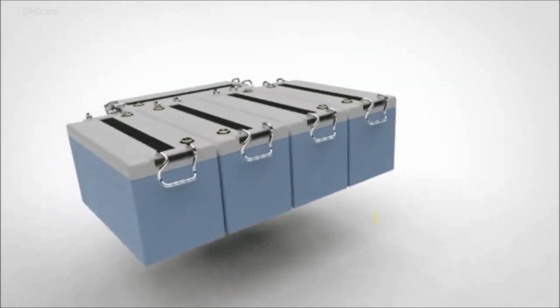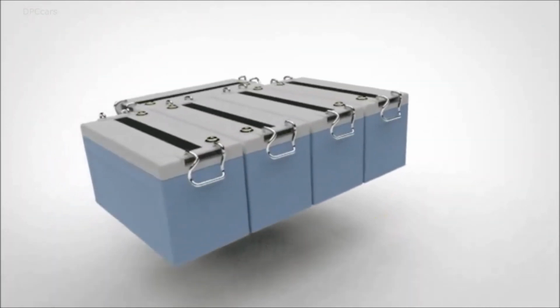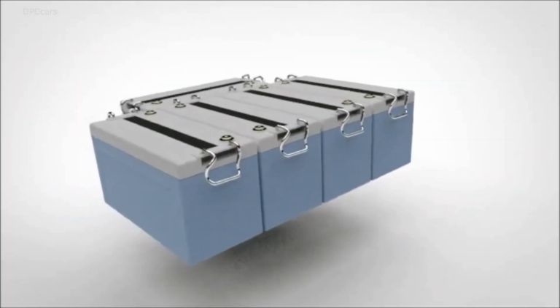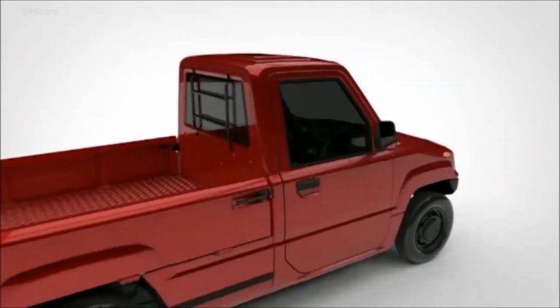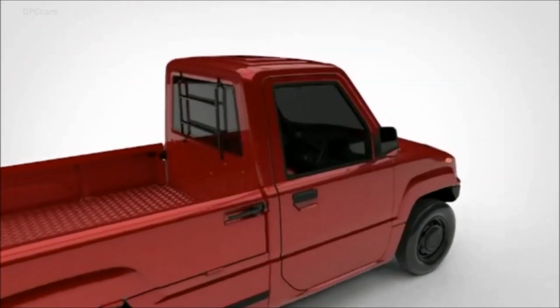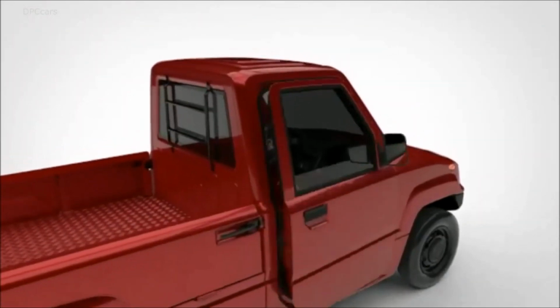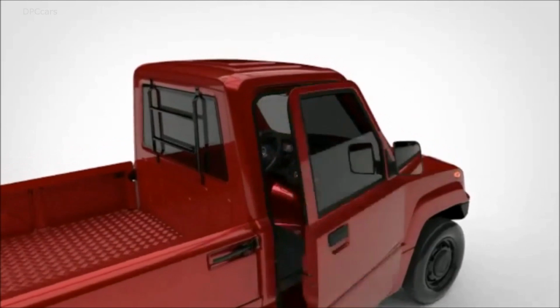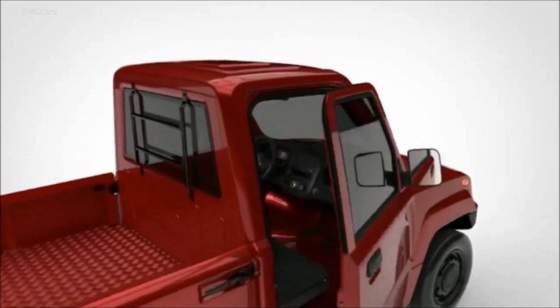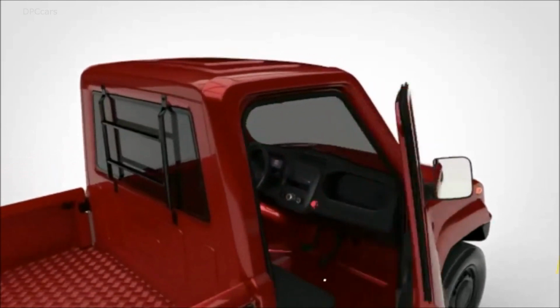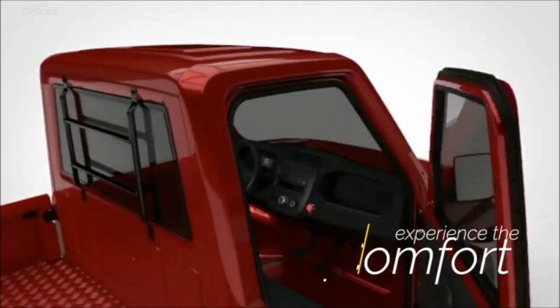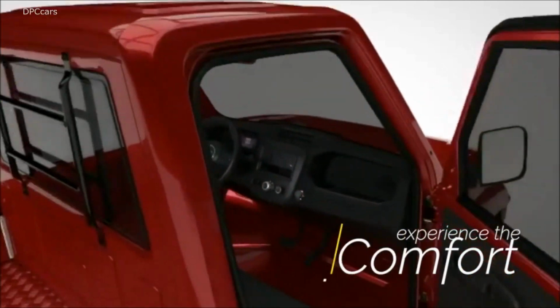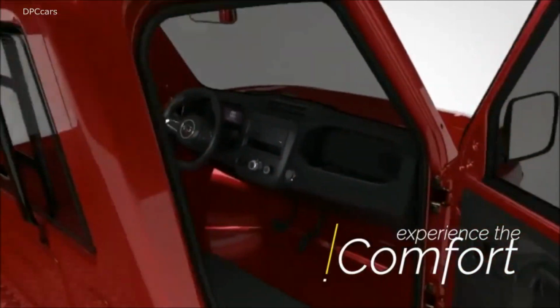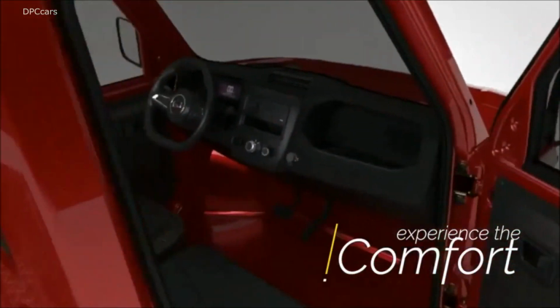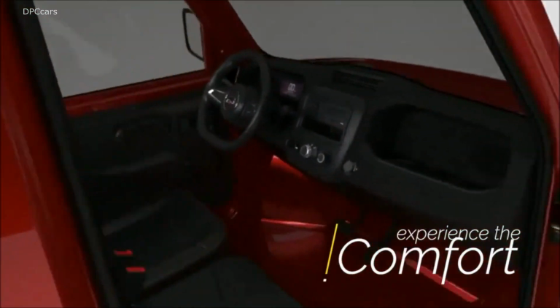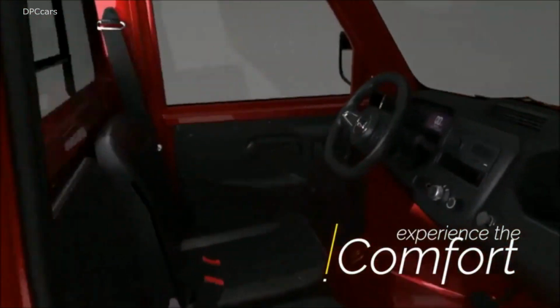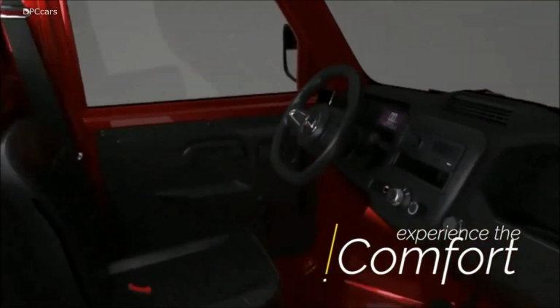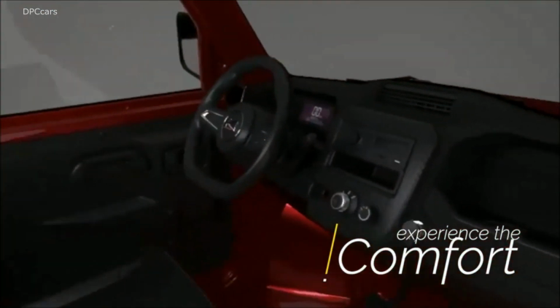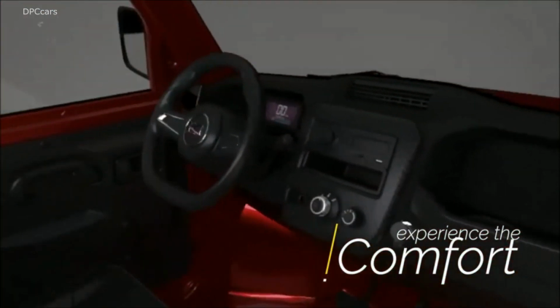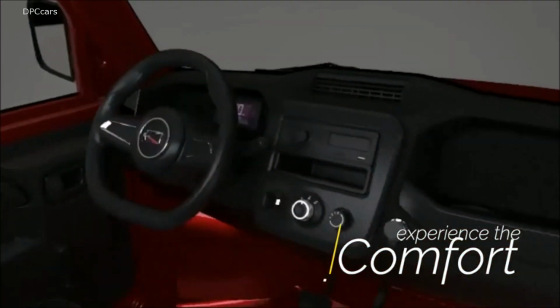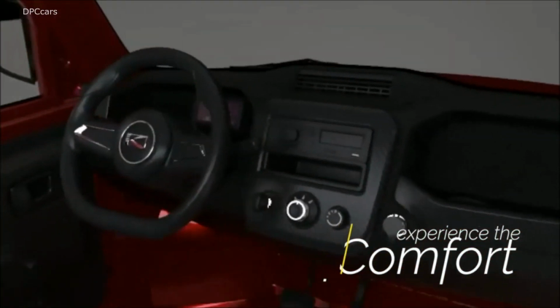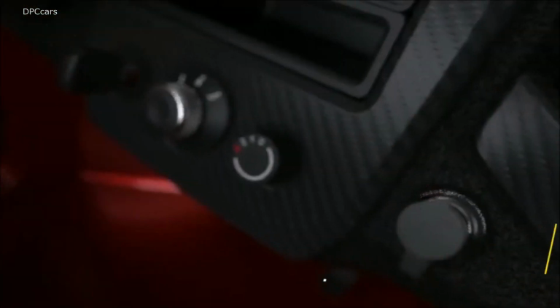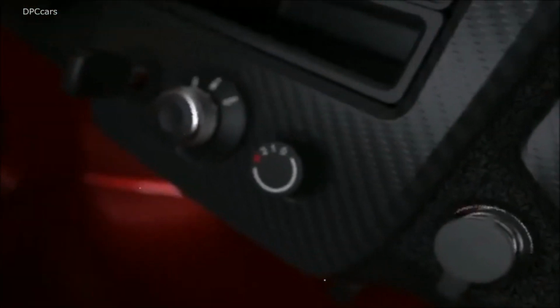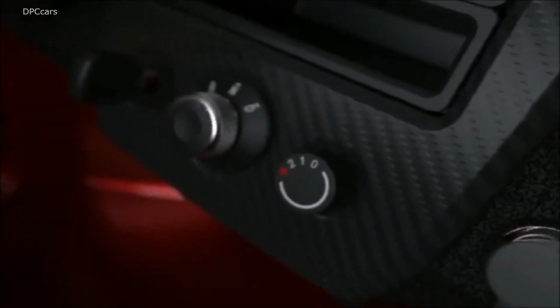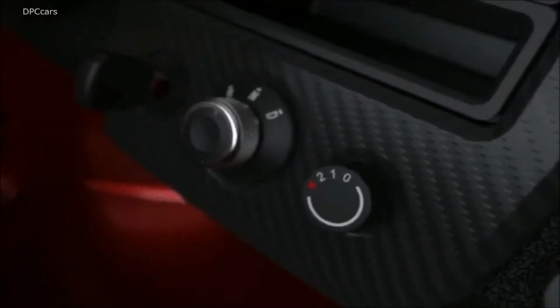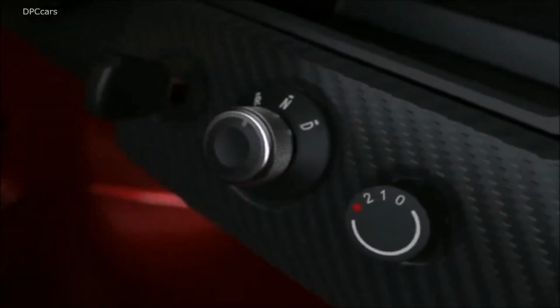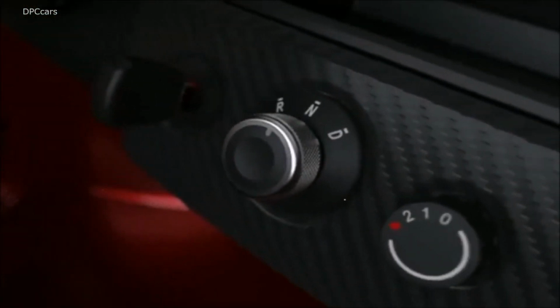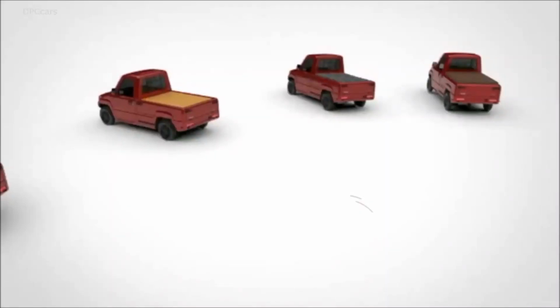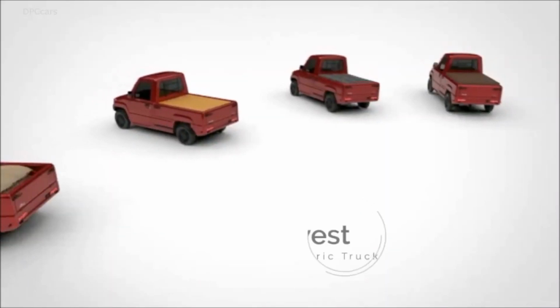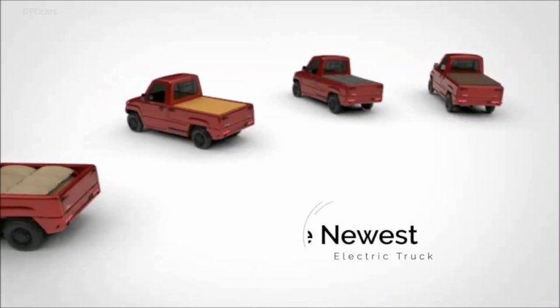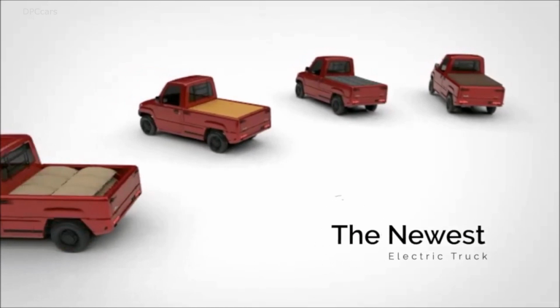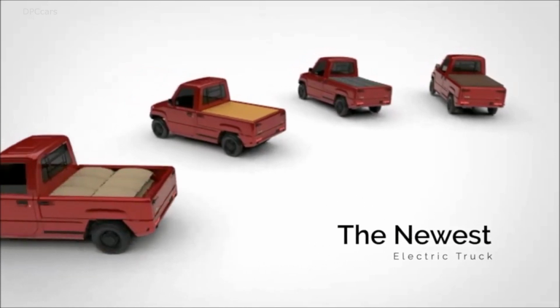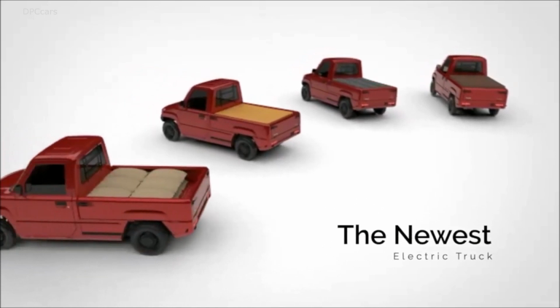Plus, as this is an all-electric vehicle, the hood is also a storage unit with a capacity of up to 64 liters.